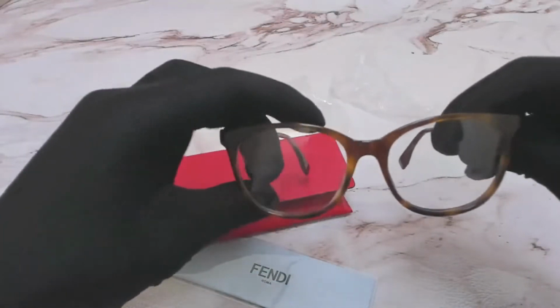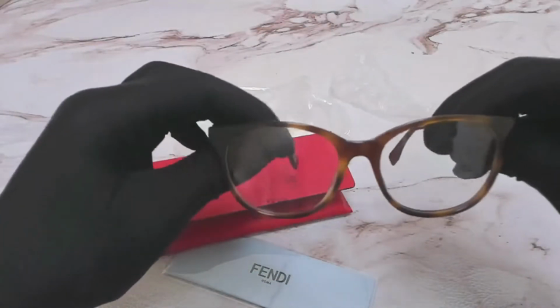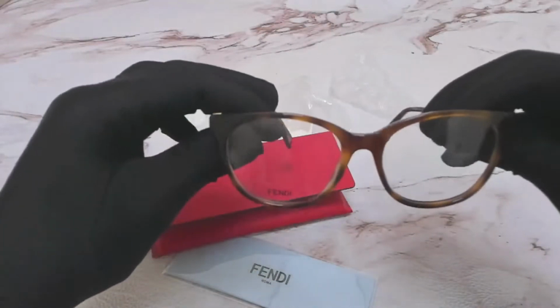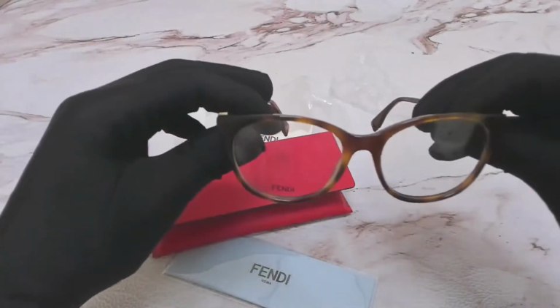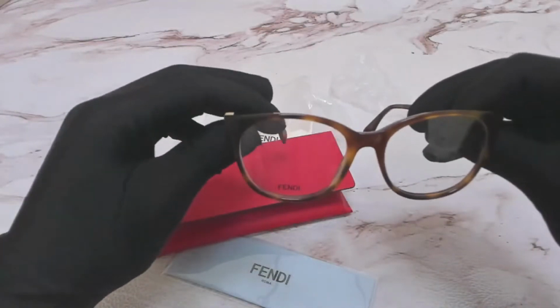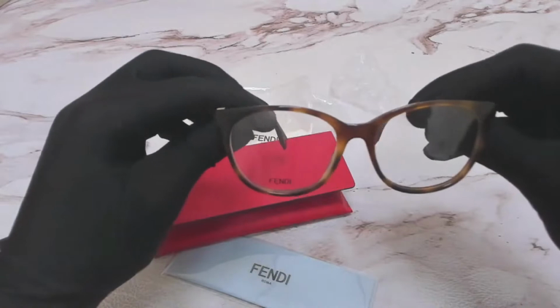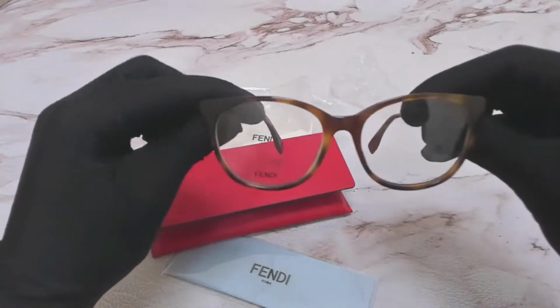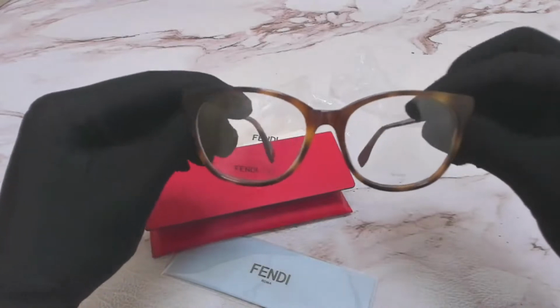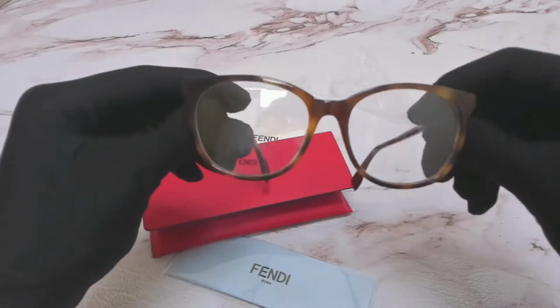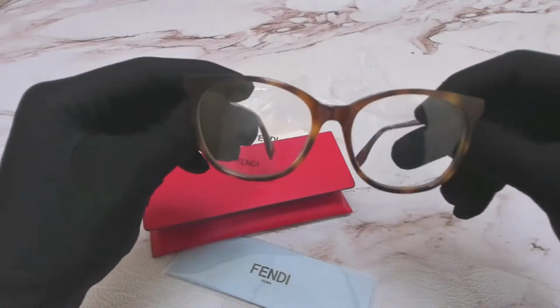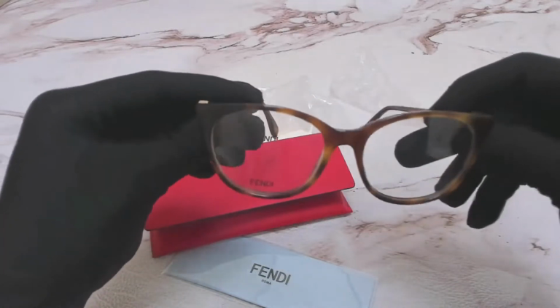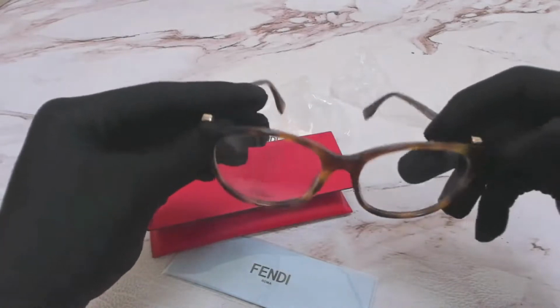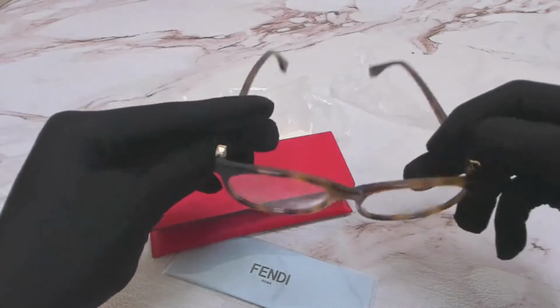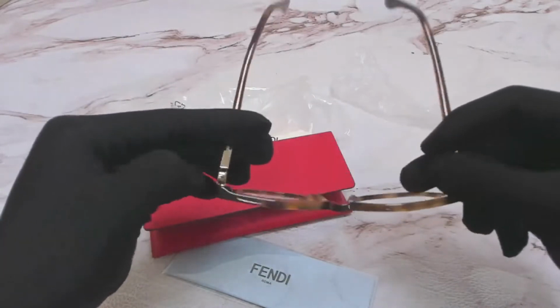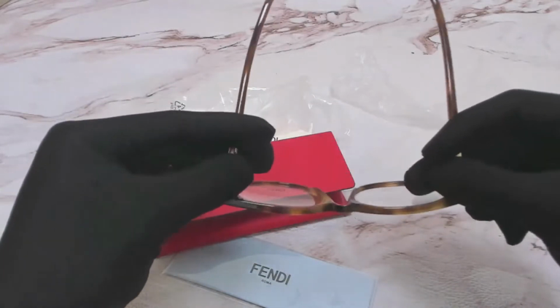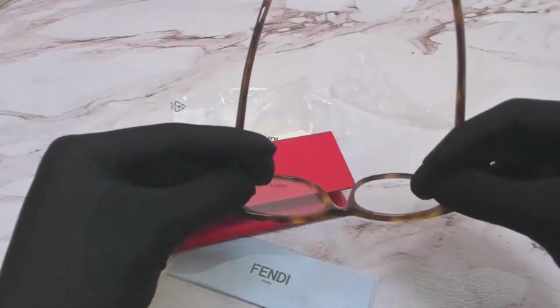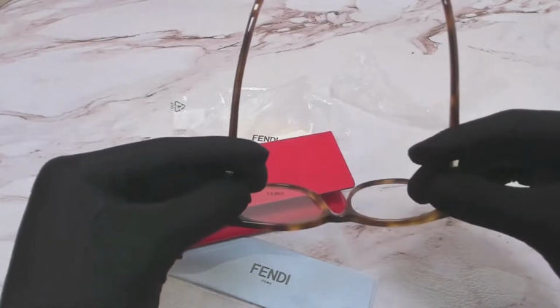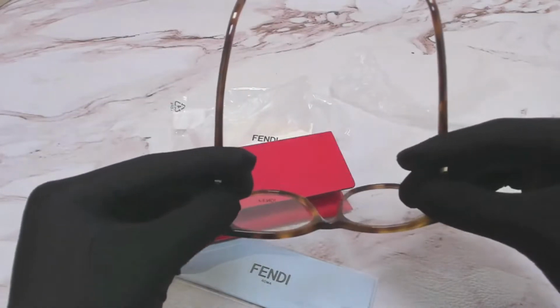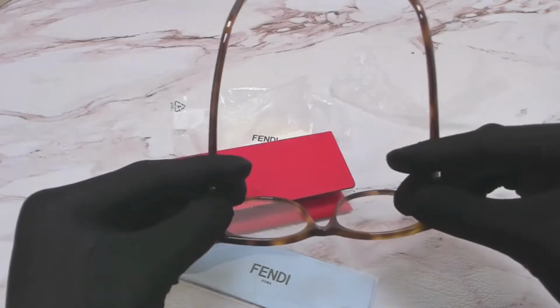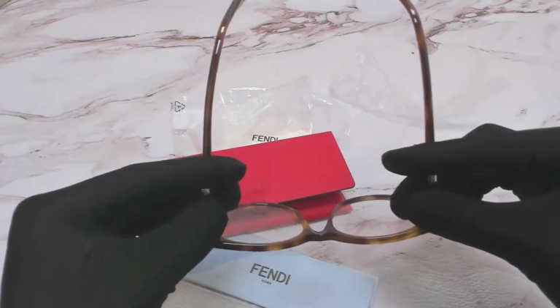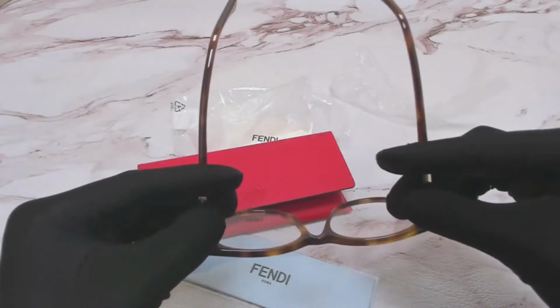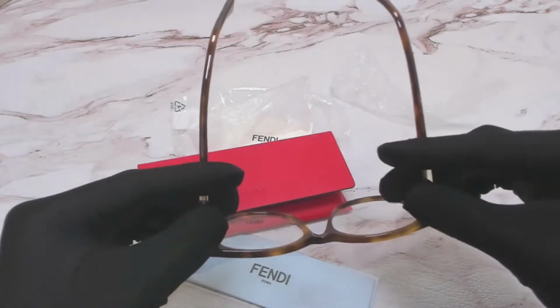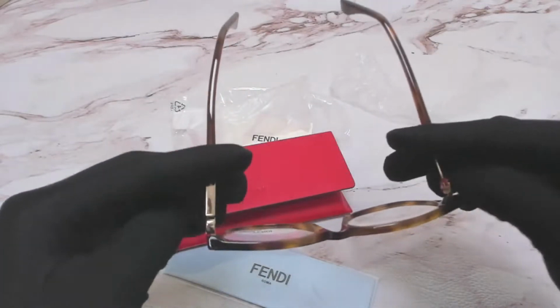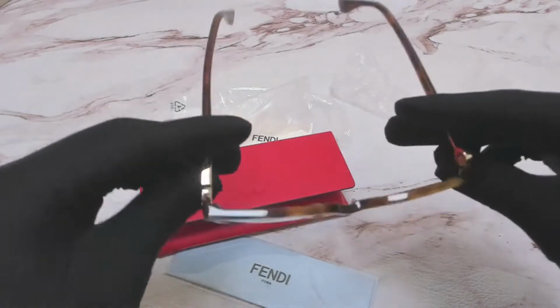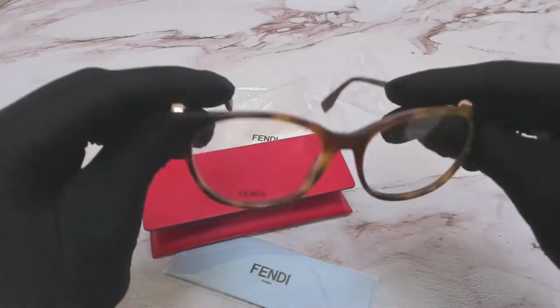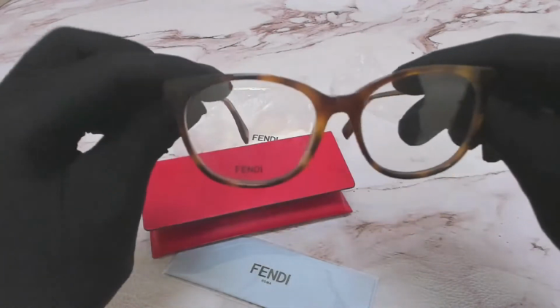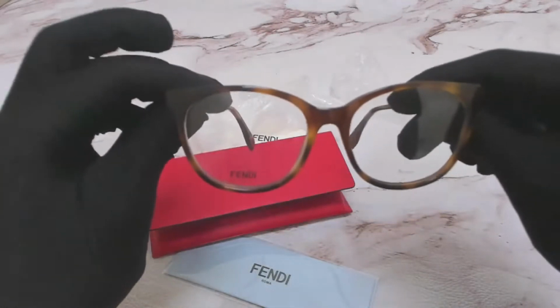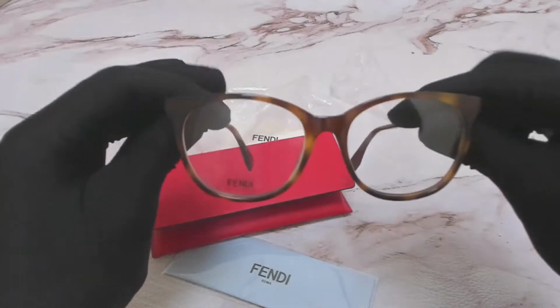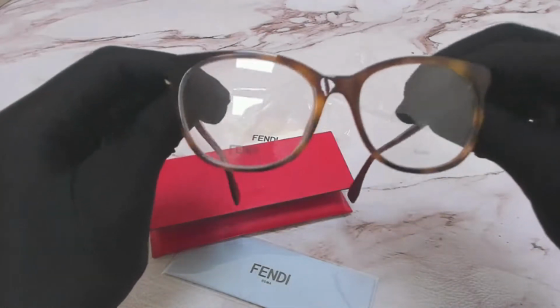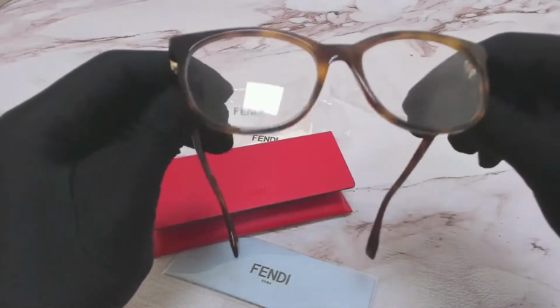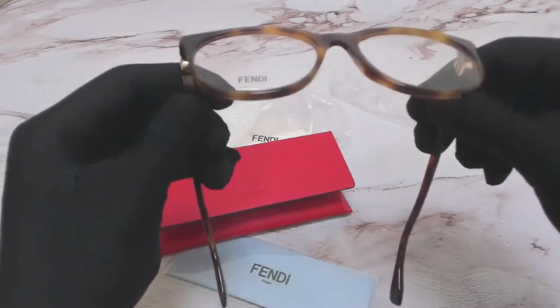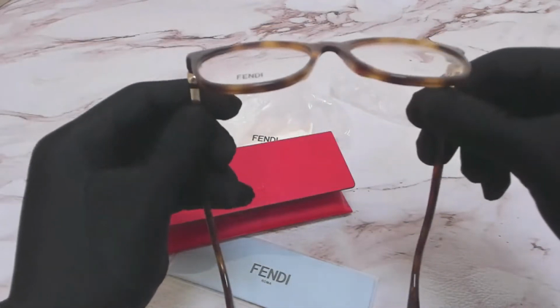The color of these frames is Havana, and the glasses are a square shape.